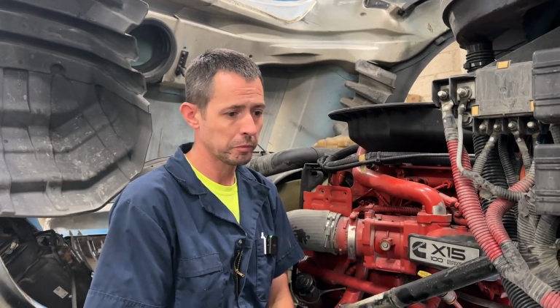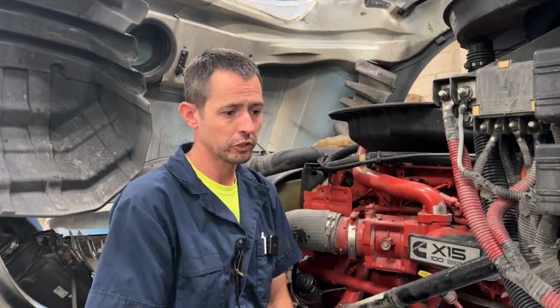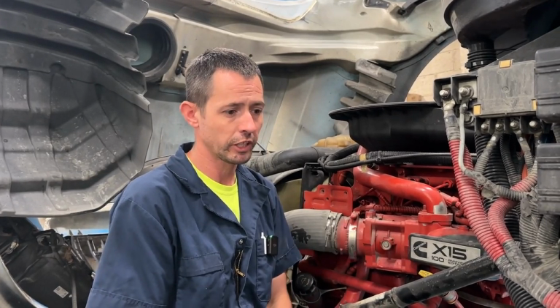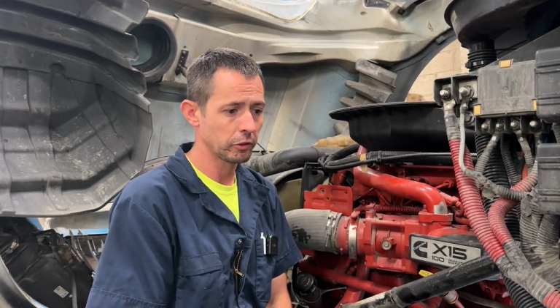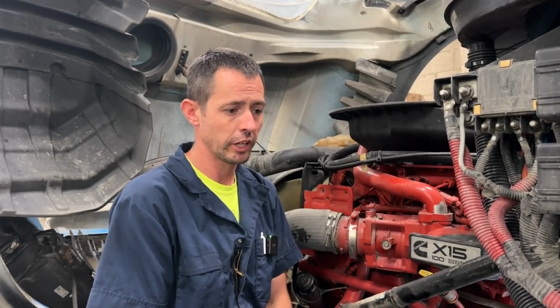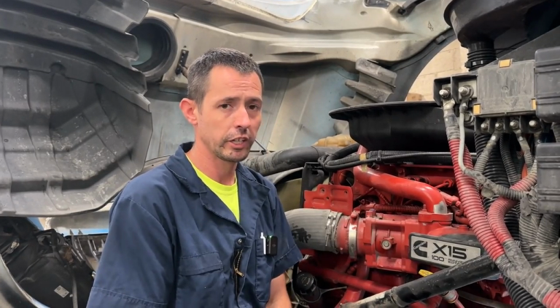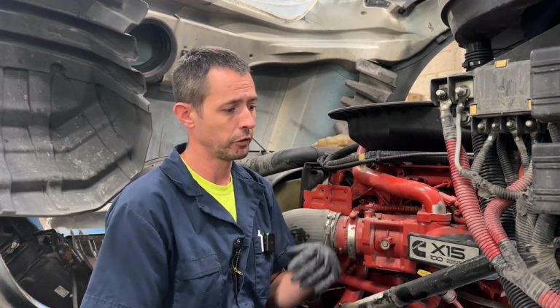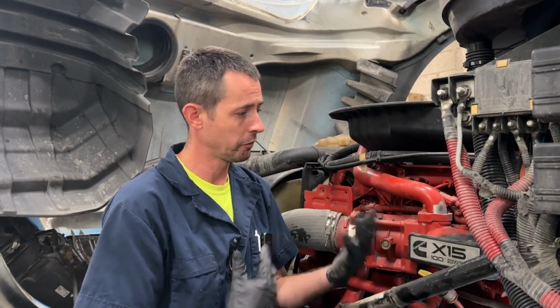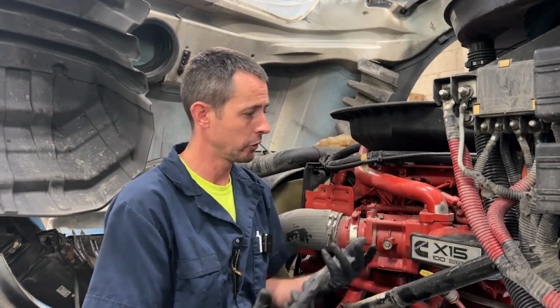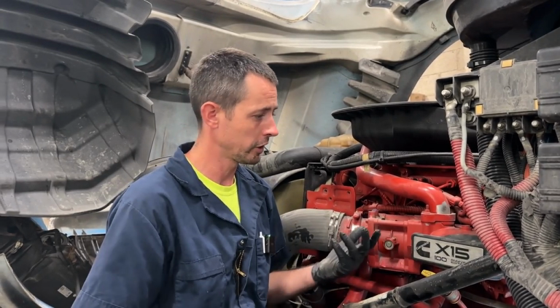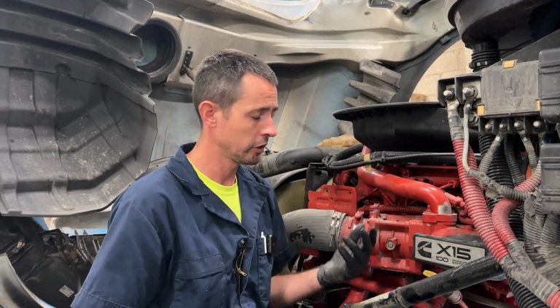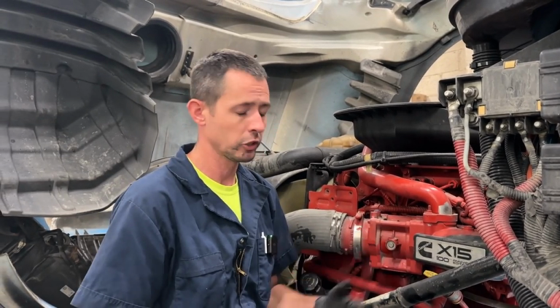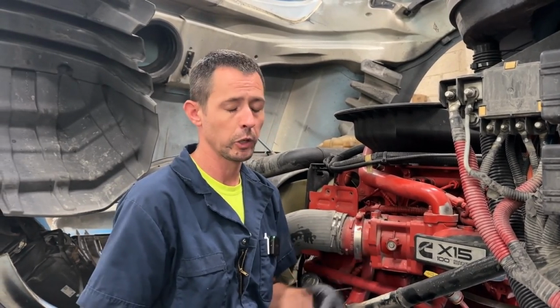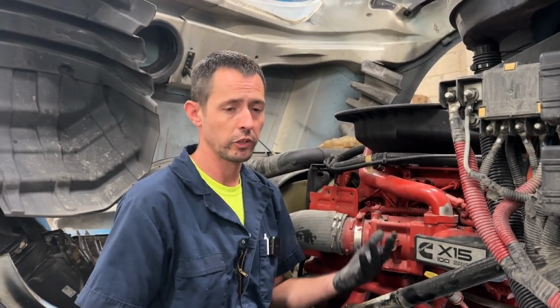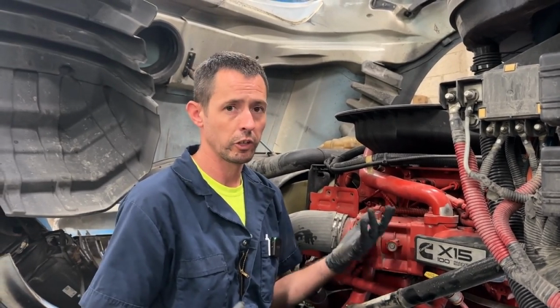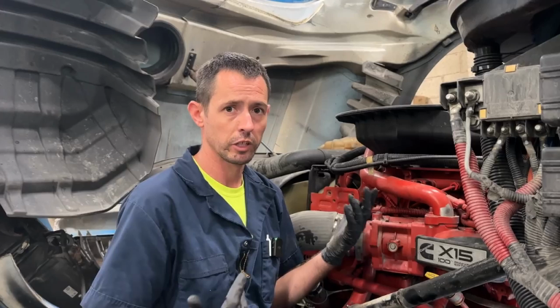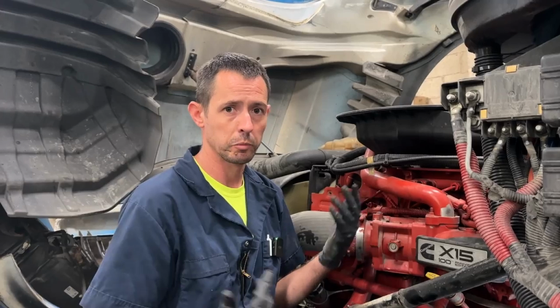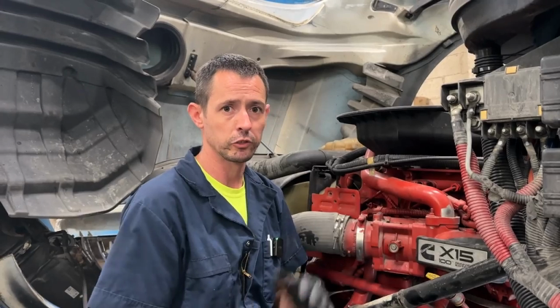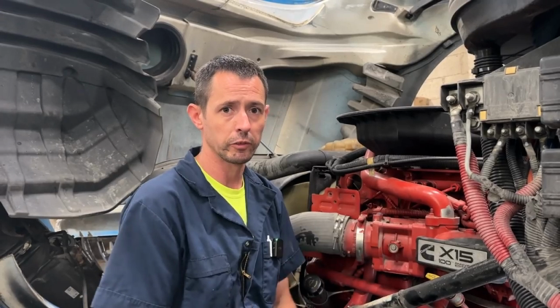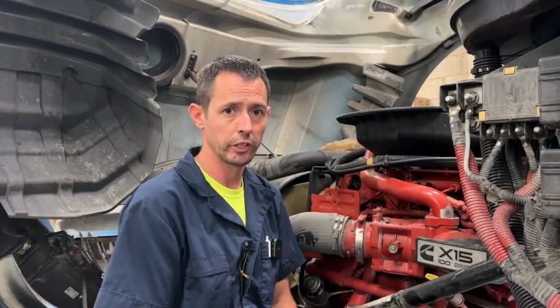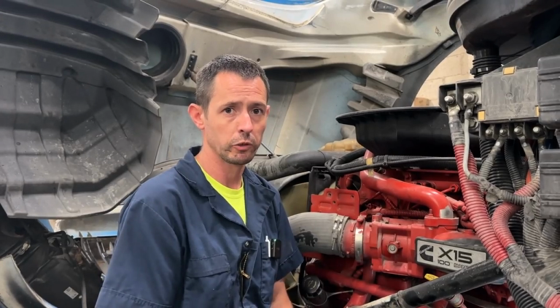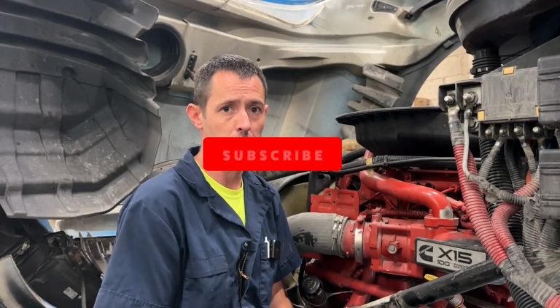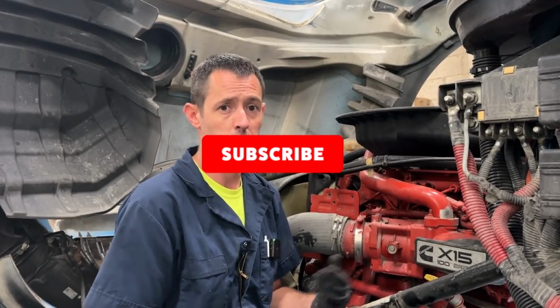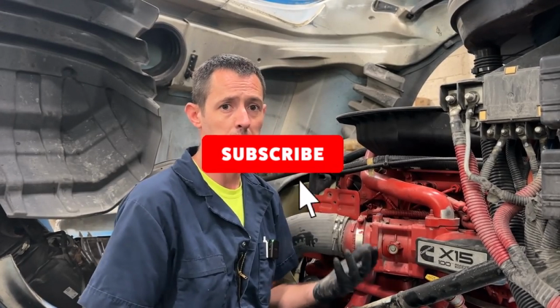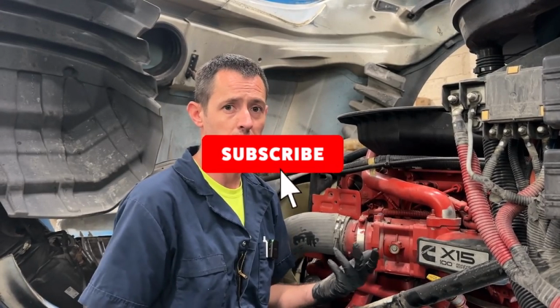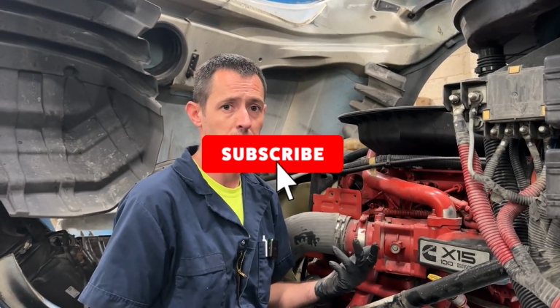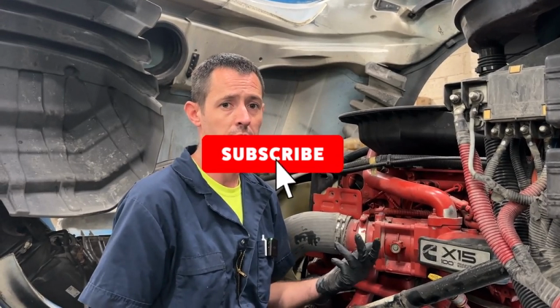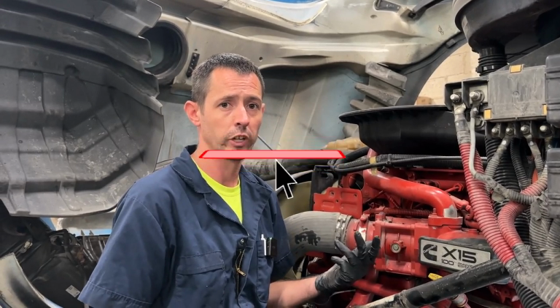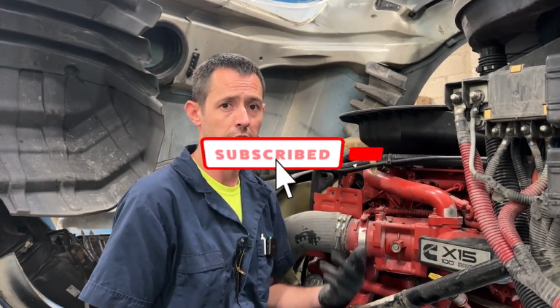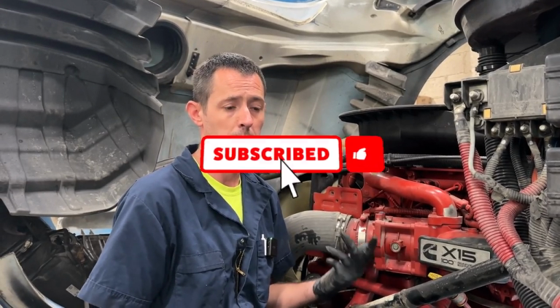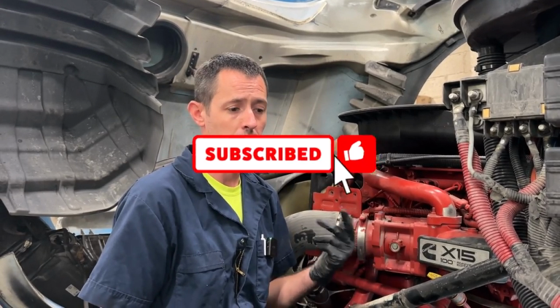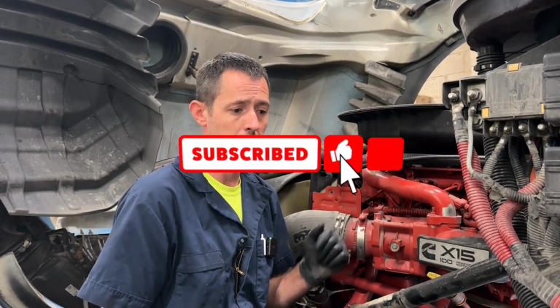So if you see that, get it changed out — that's pretty much all I got for today. If you like videos like this or it helps you out, please like the video, subscribe to the channel if you haven't already, and hit the bell for updates.